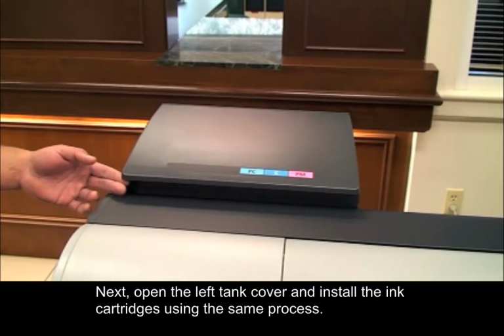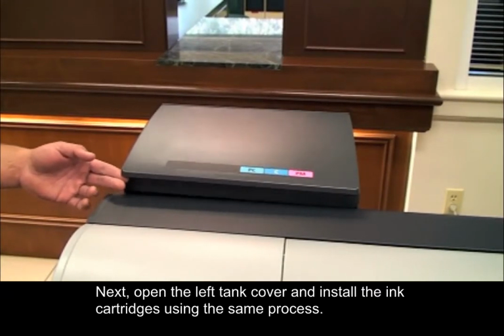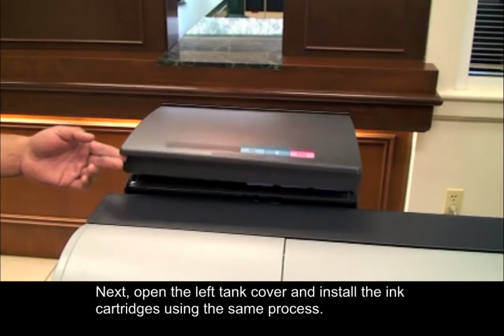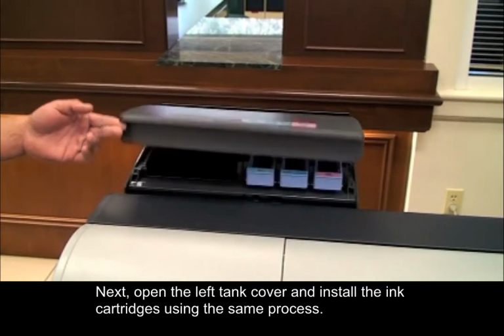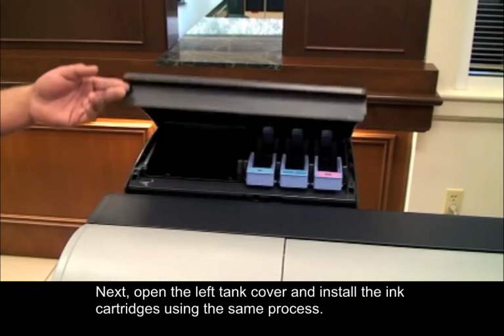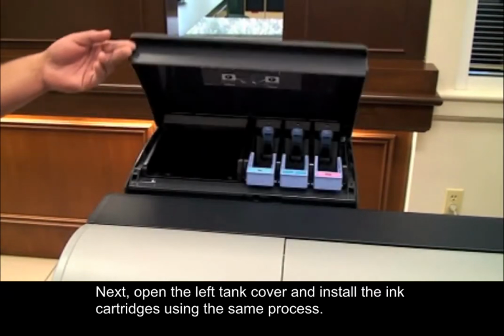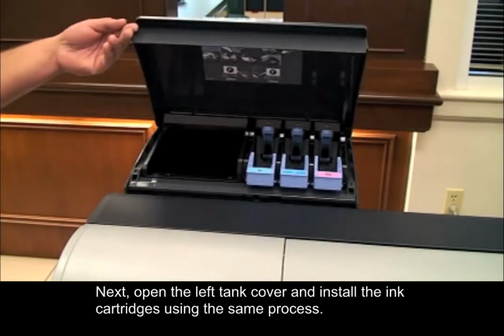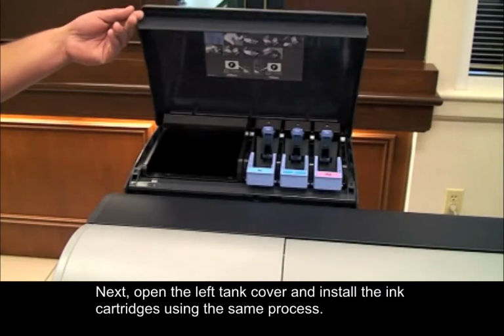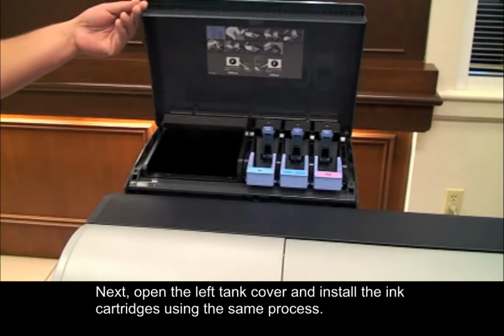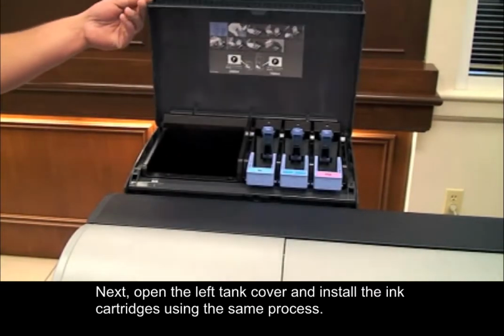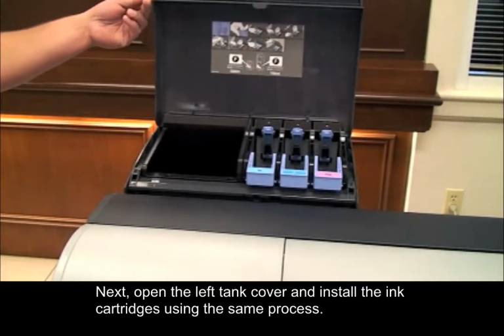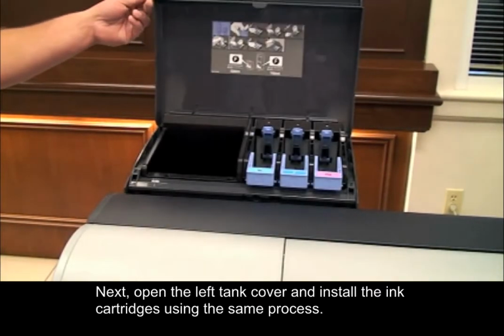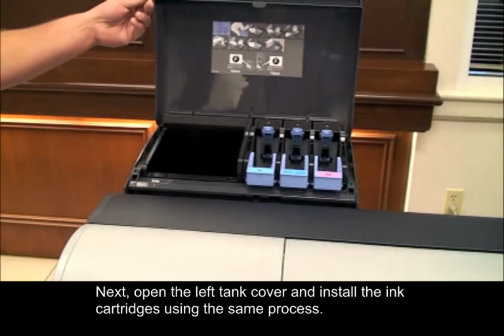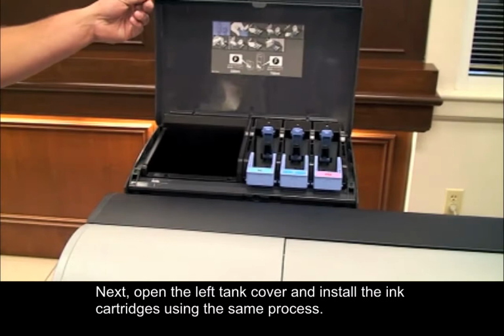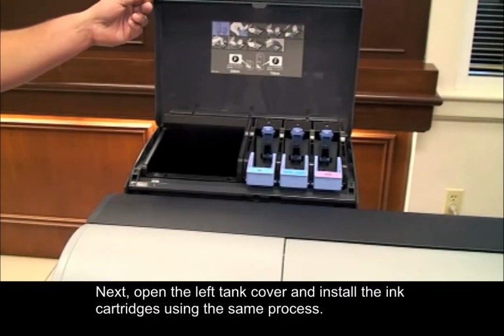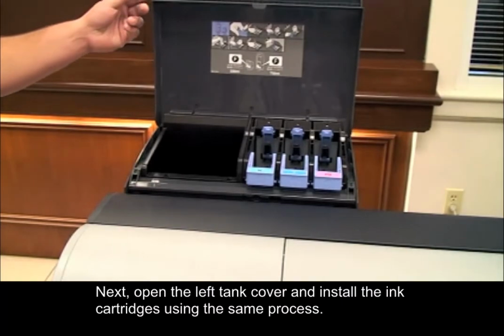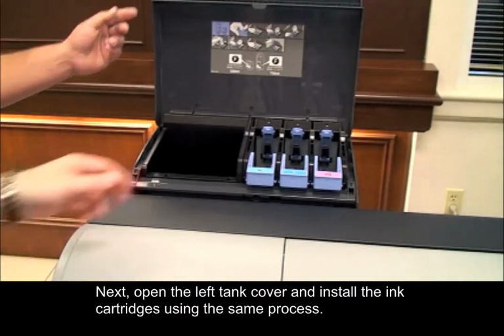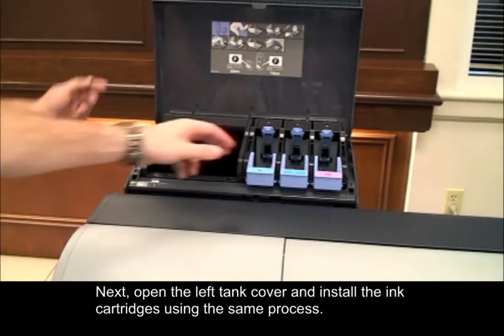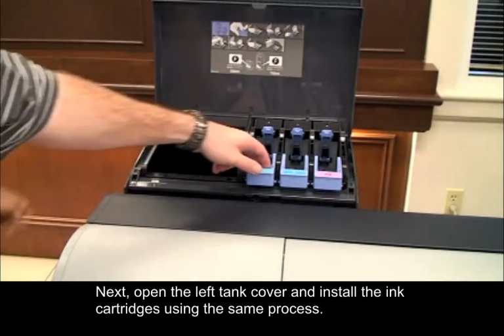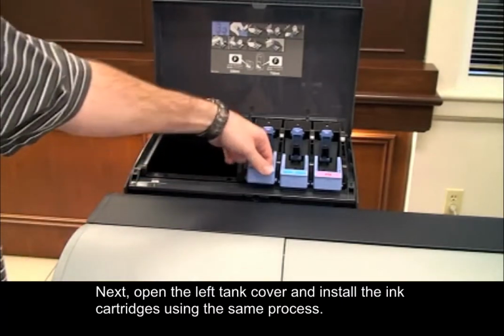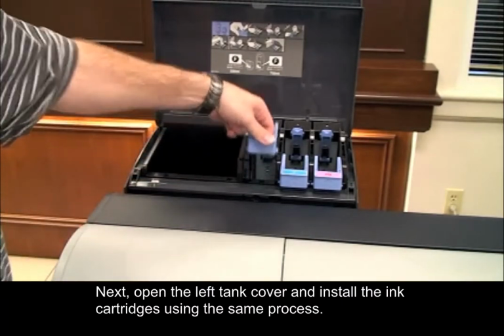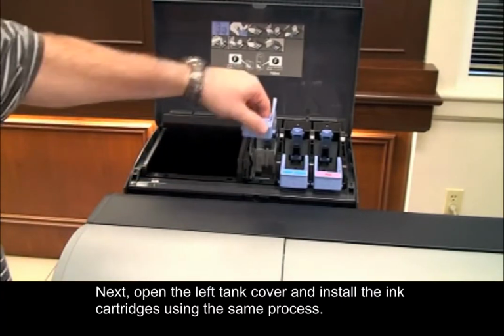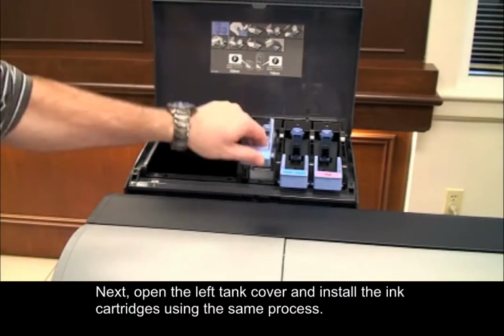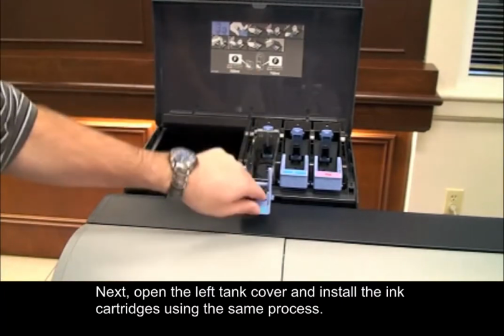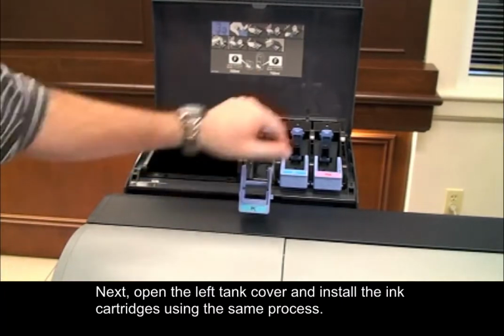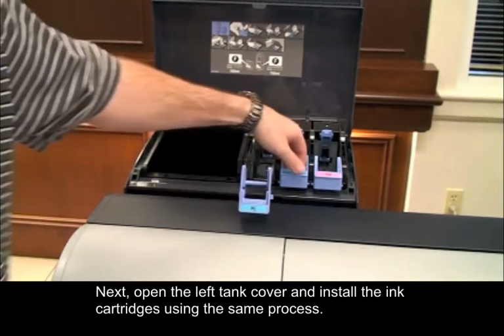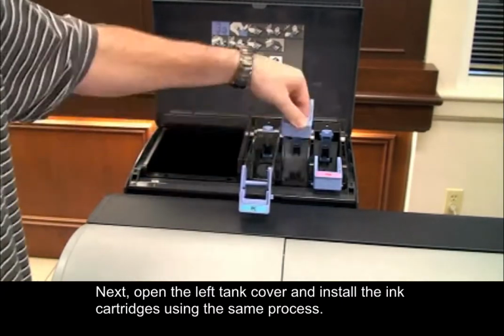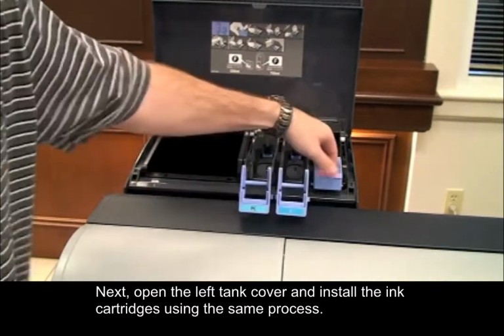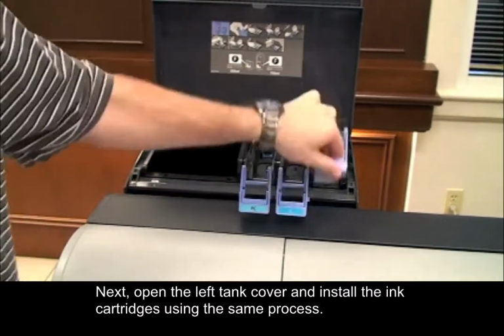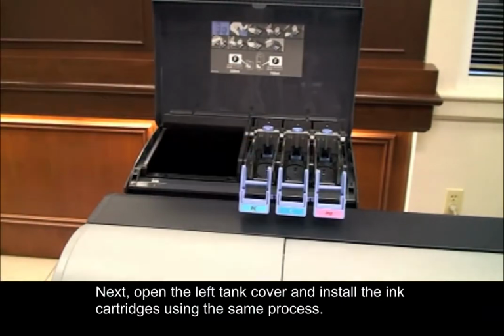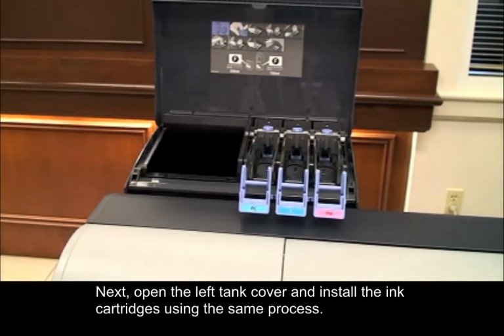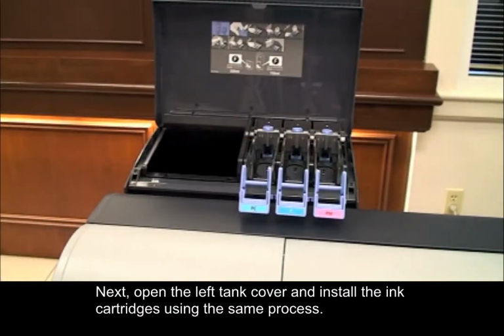Next, open the left tank cover and install the ink cartridges using the same process.